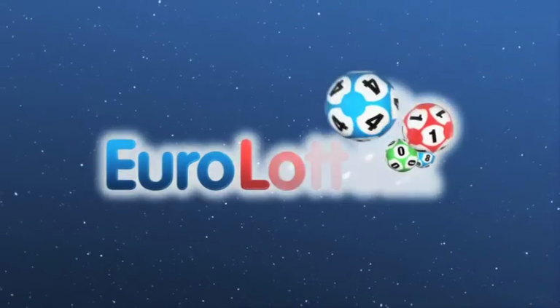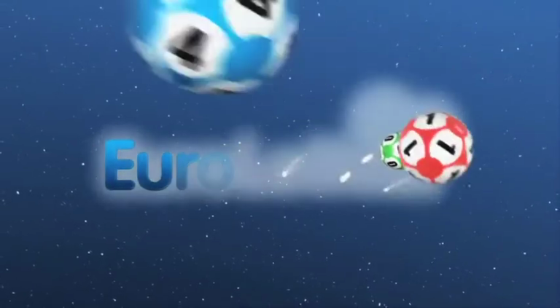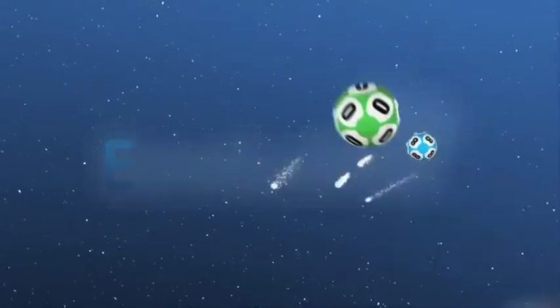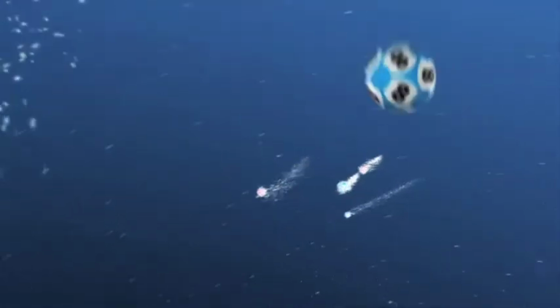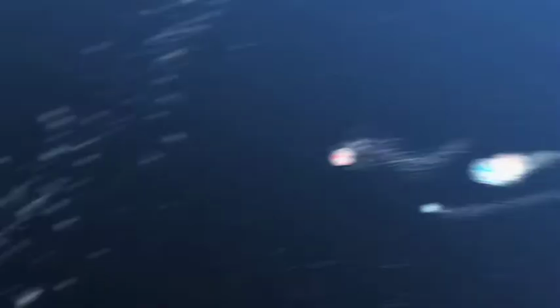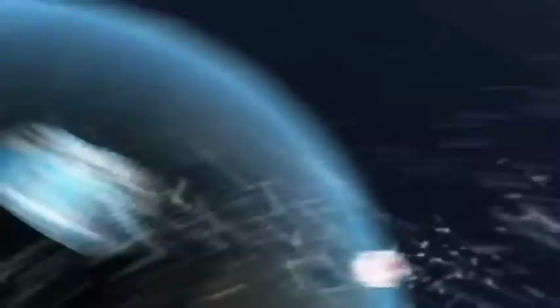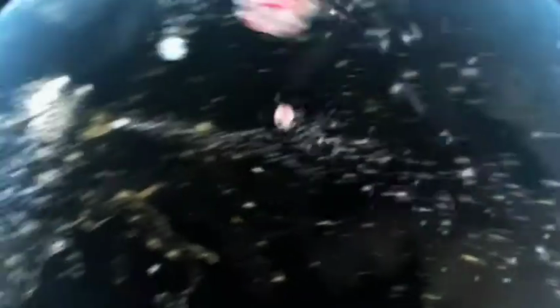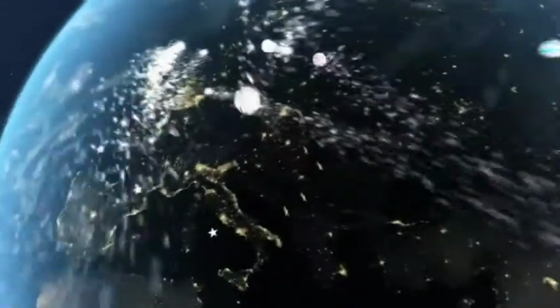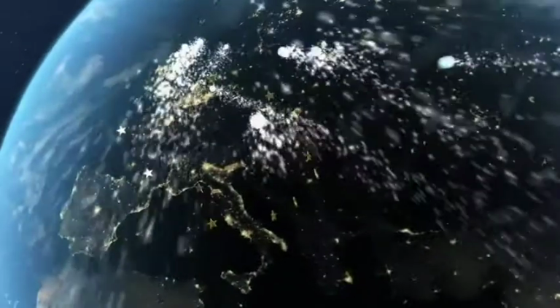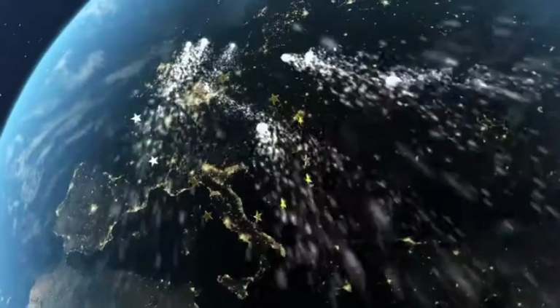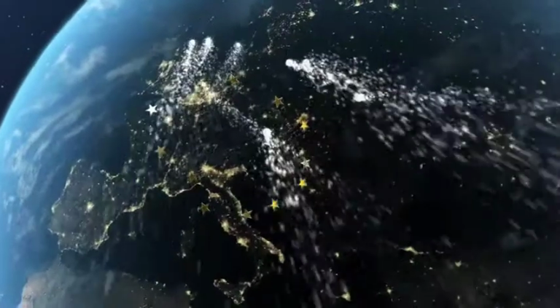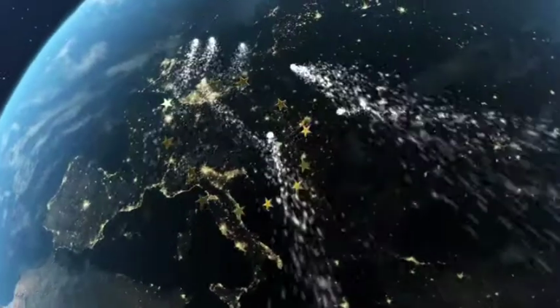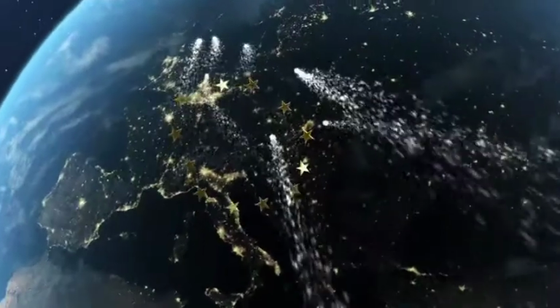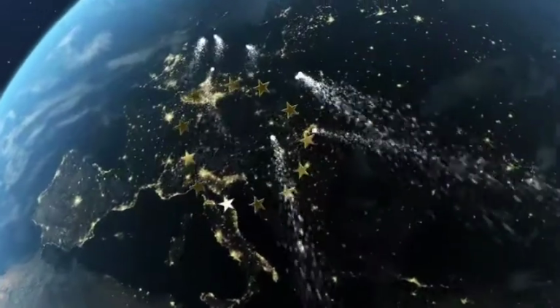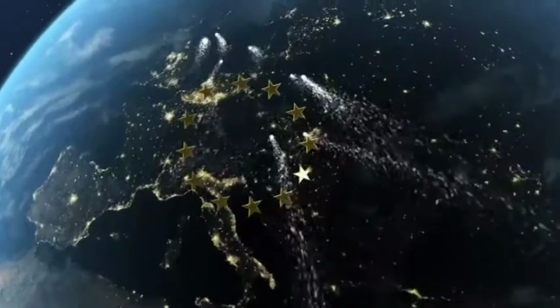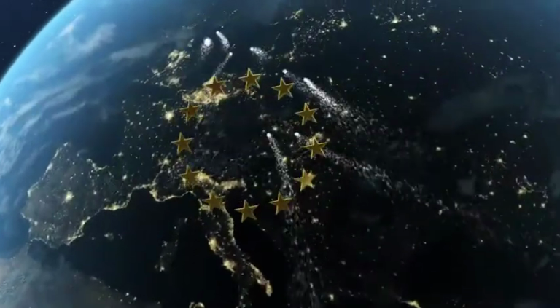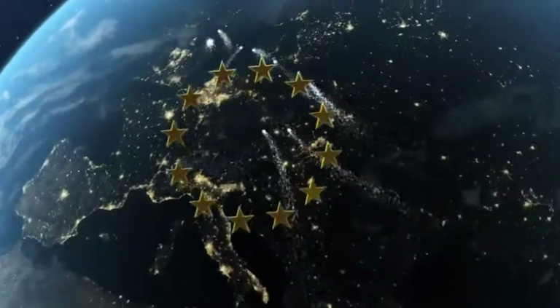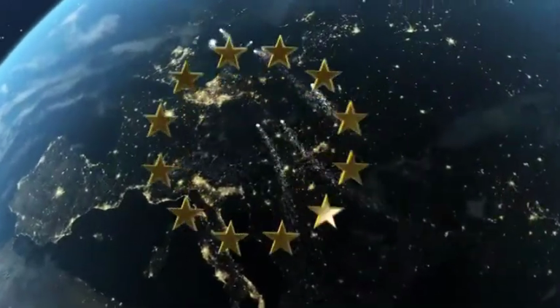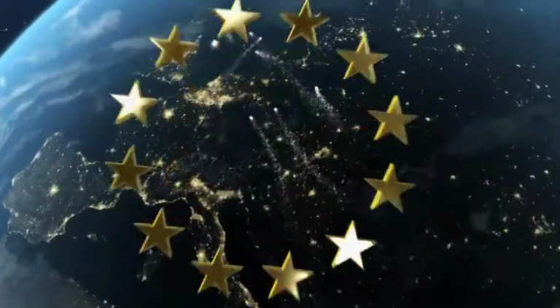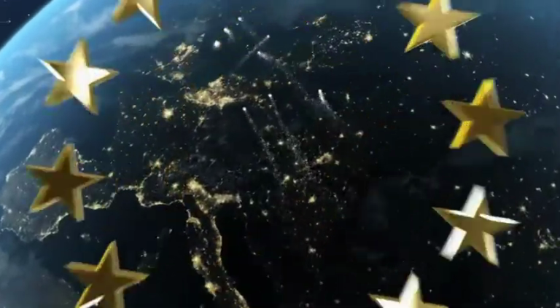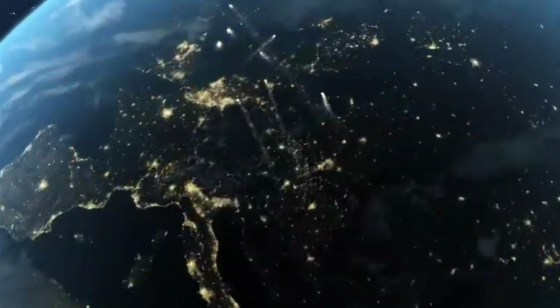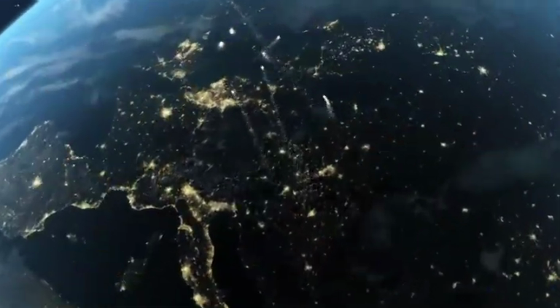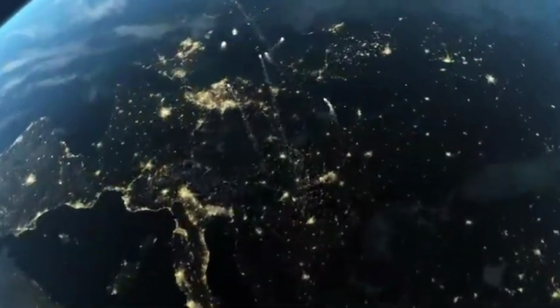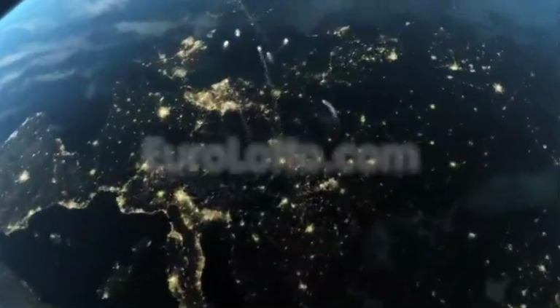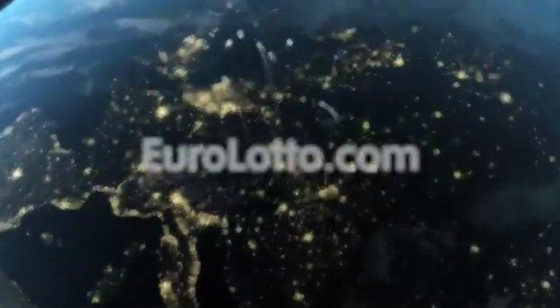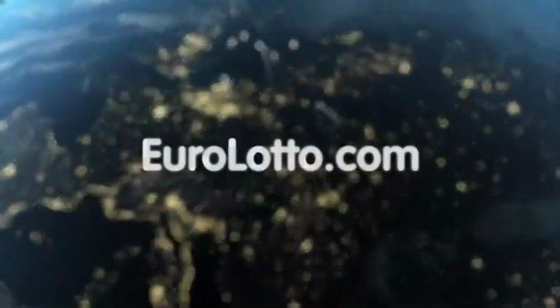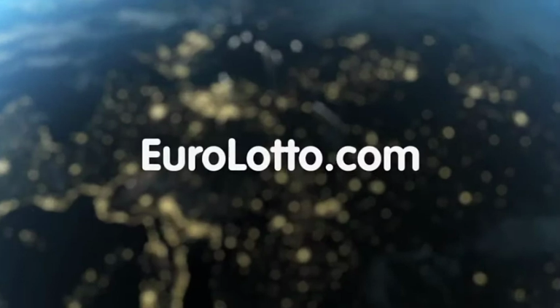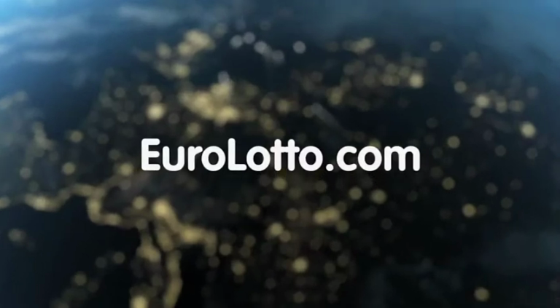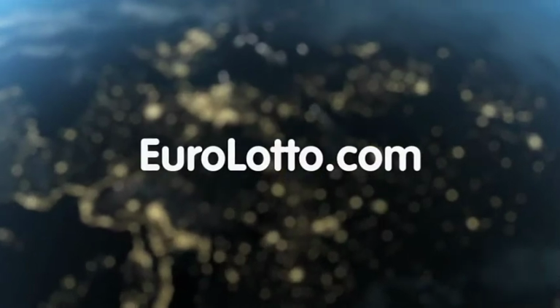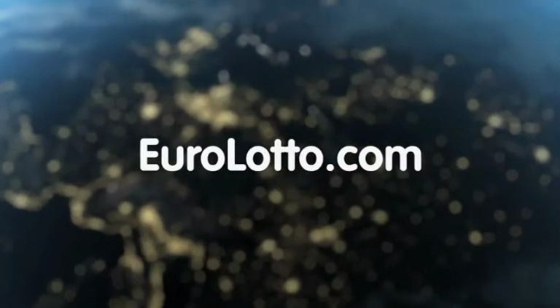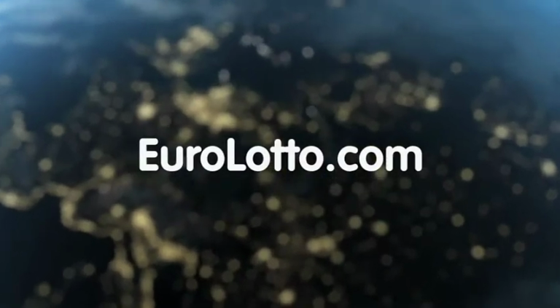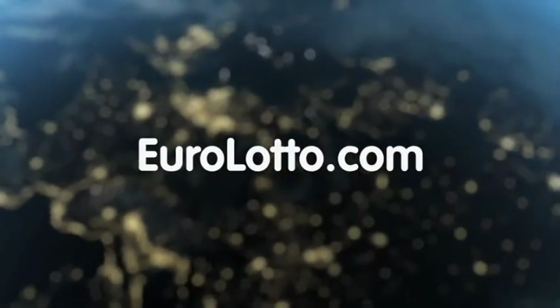Thank you for joining us here at EuroLotto today. Have a great night, and we hope to see you all again tomorrow. Same time, same place.